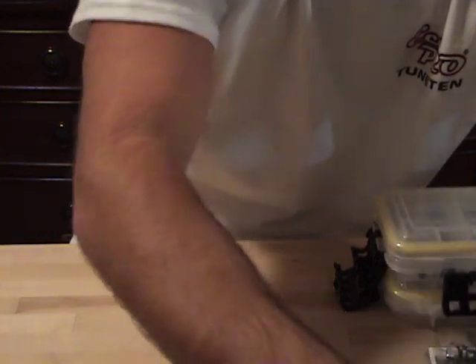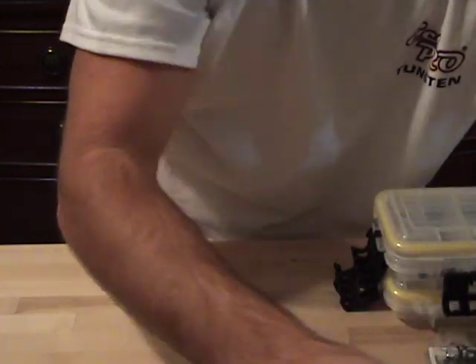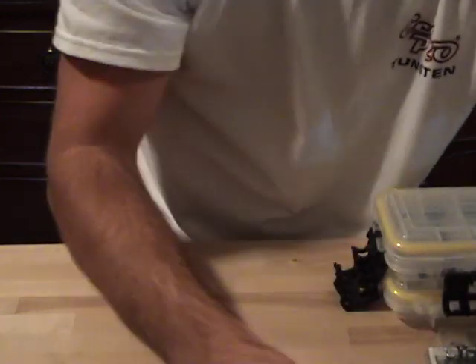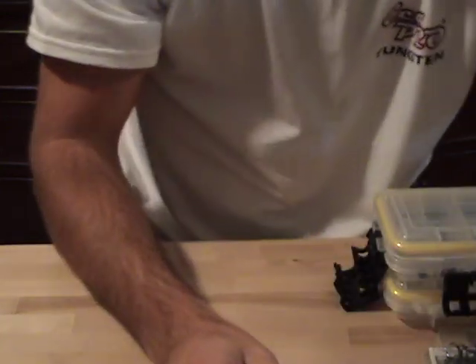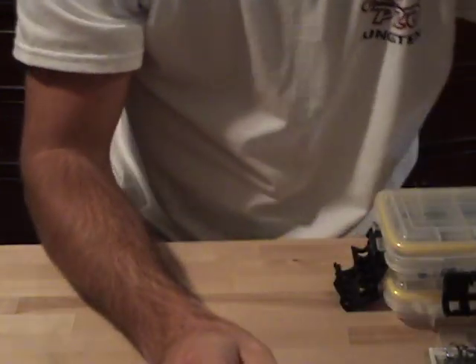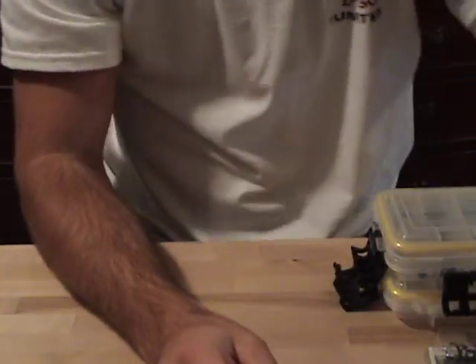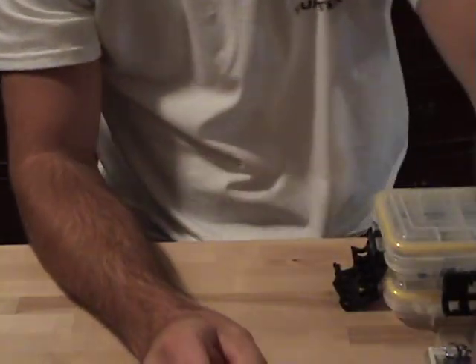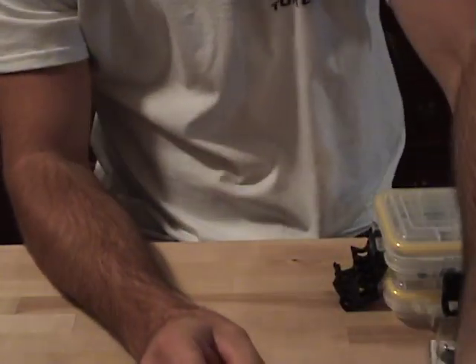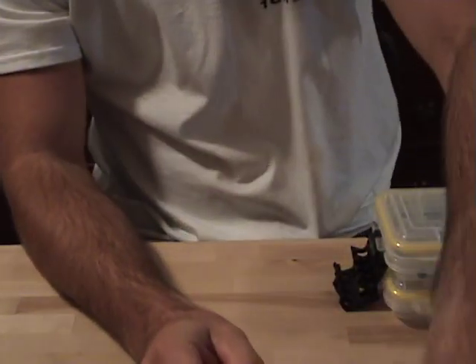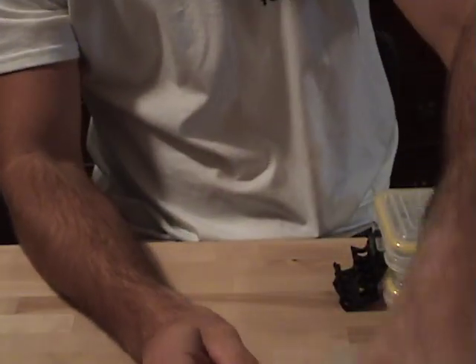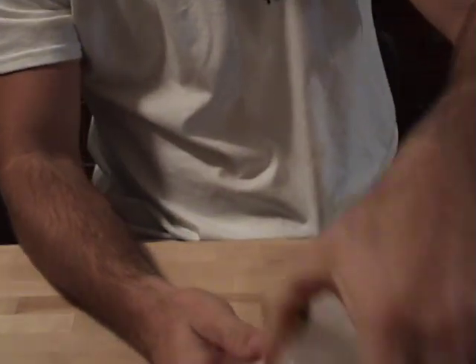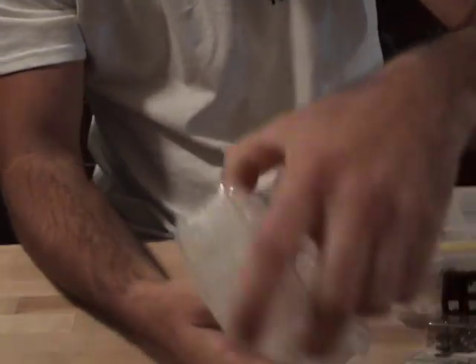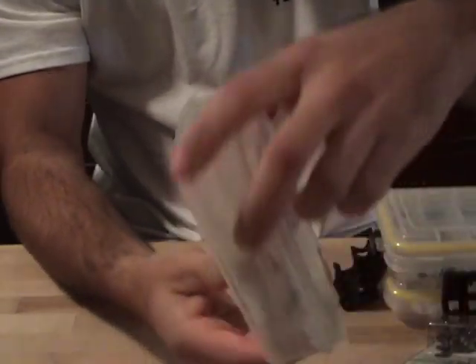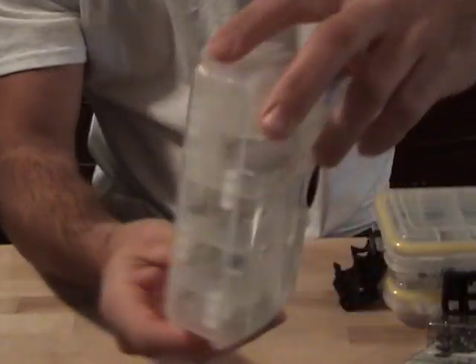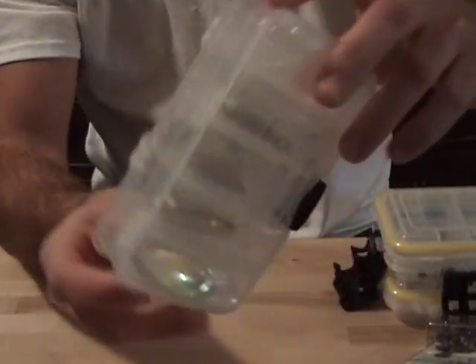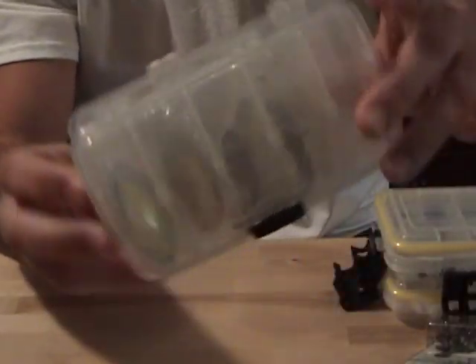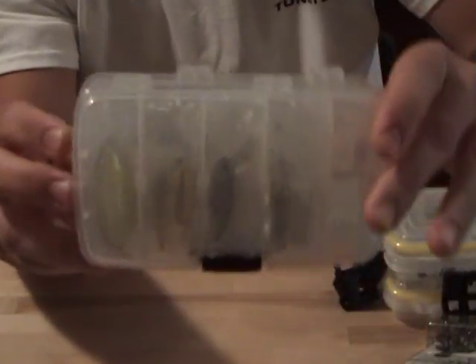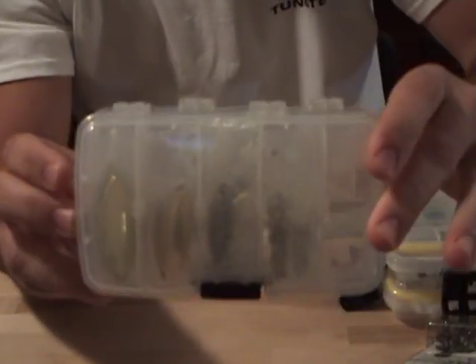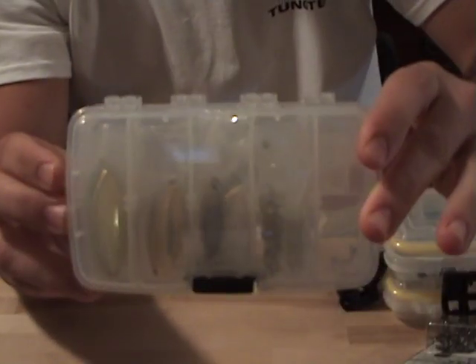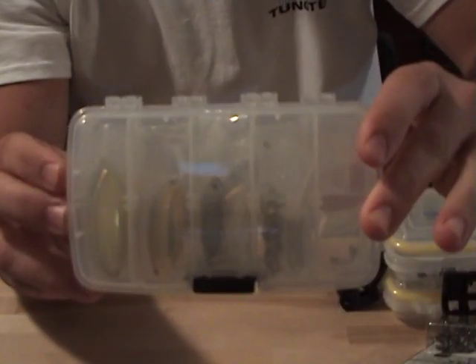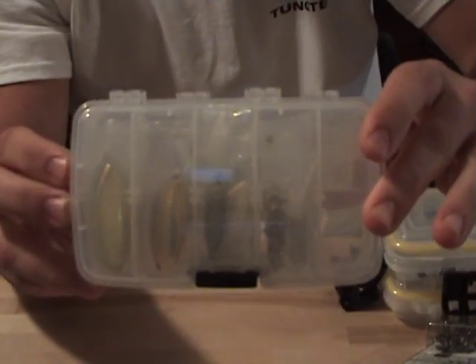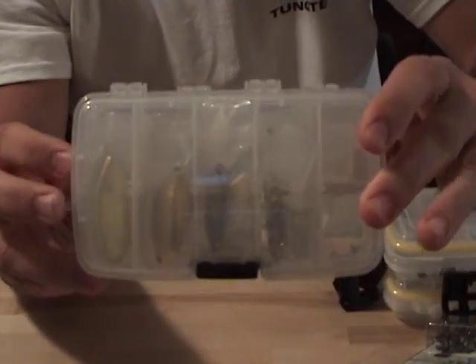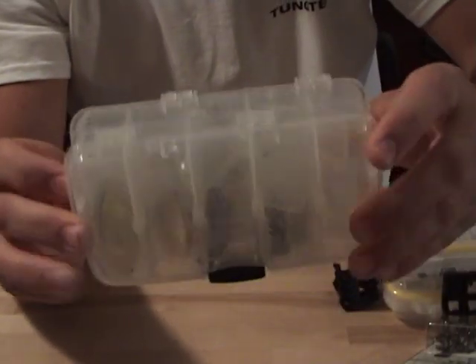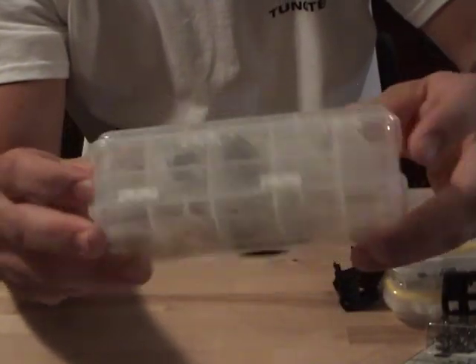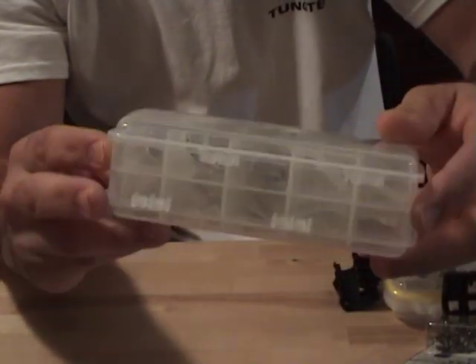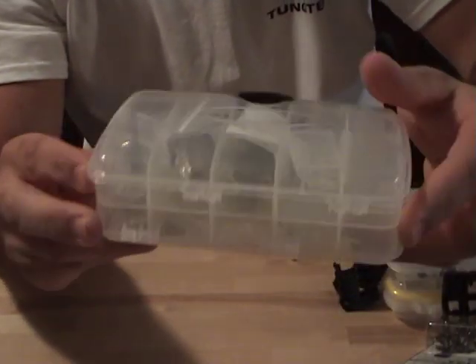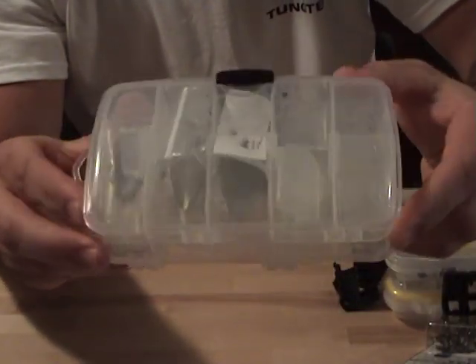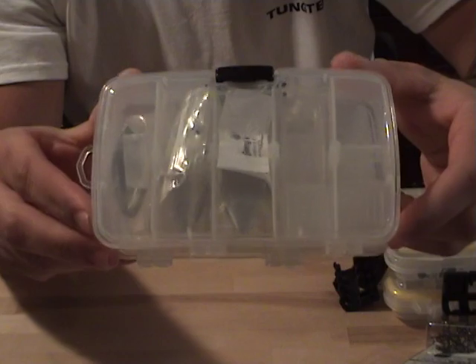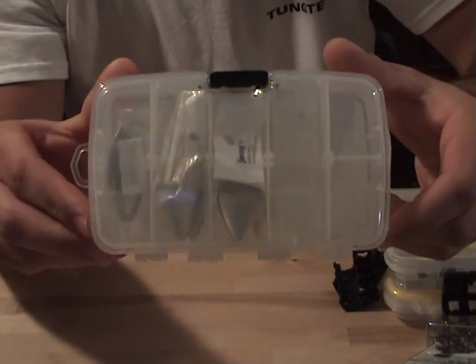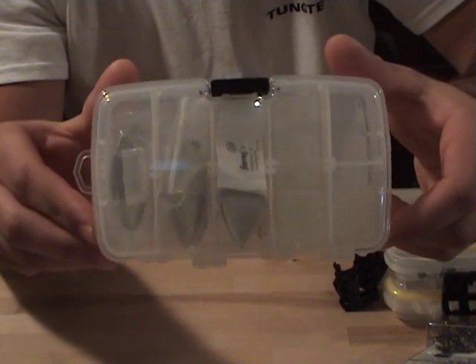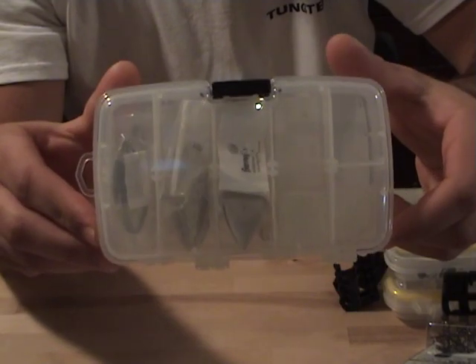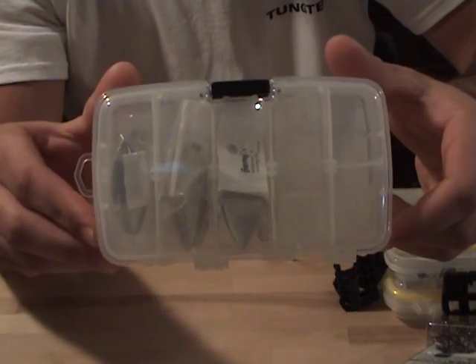I always keep a box of spinnerbait blades handy in the boat — different colors and styles.